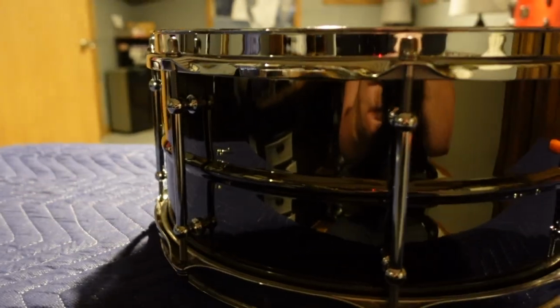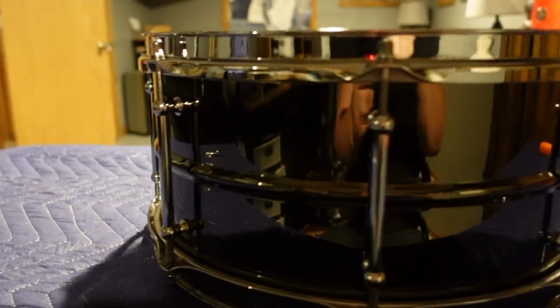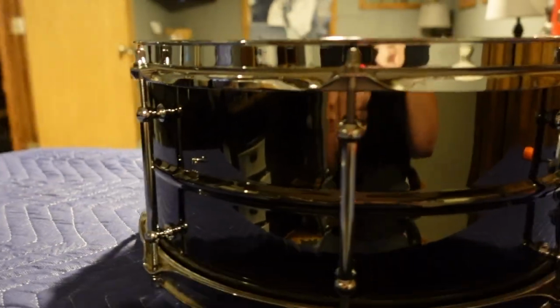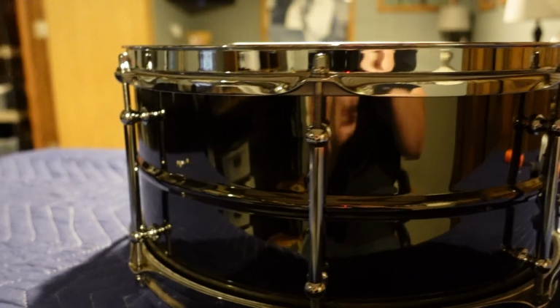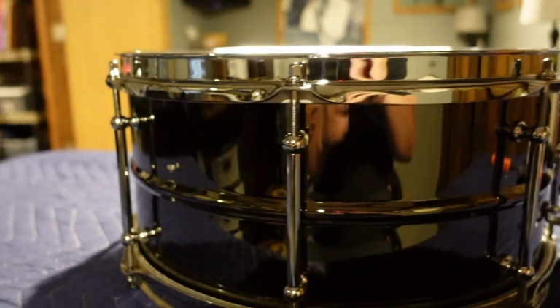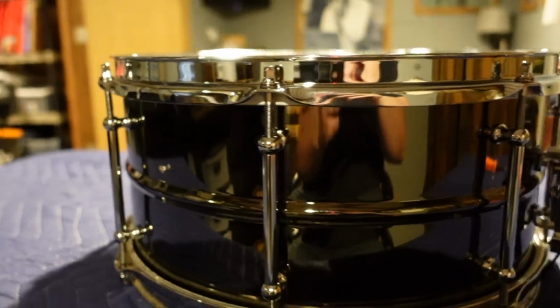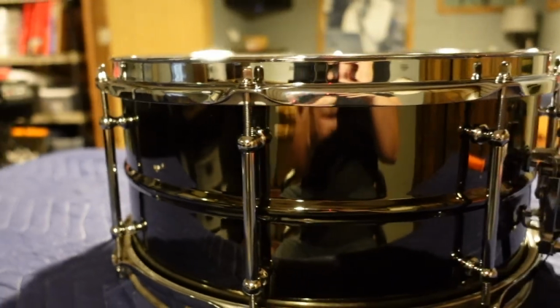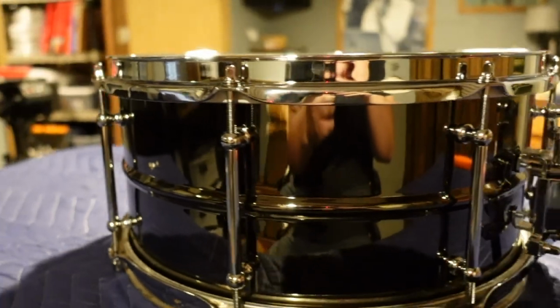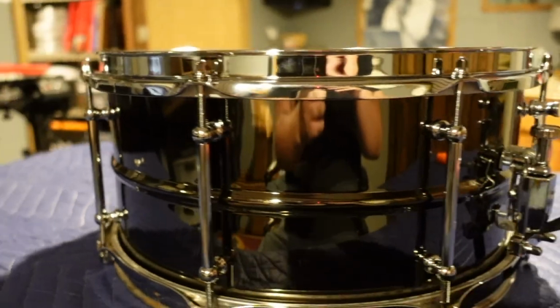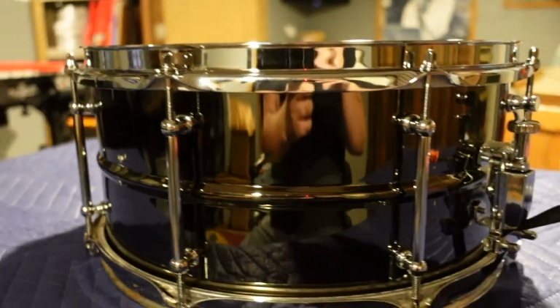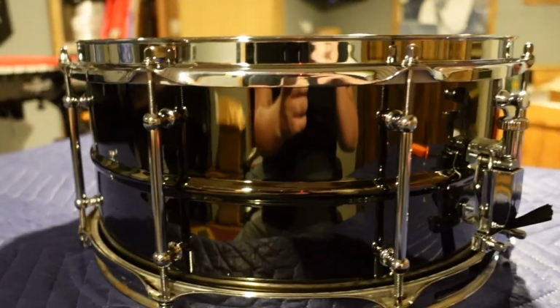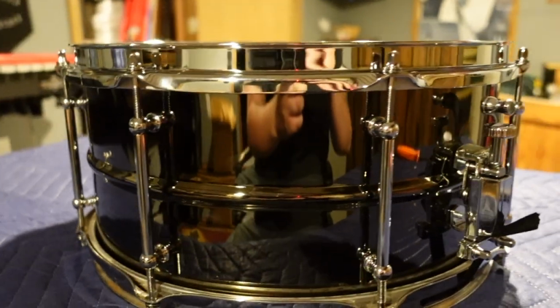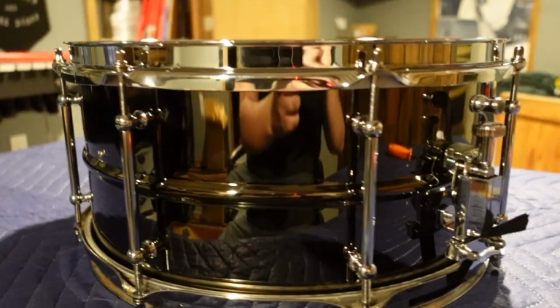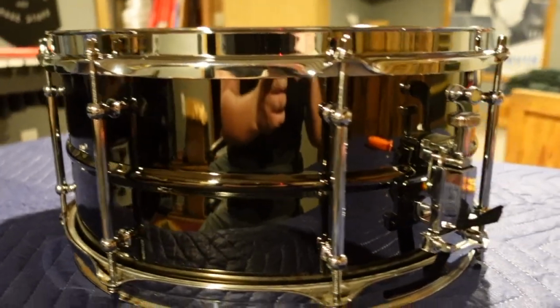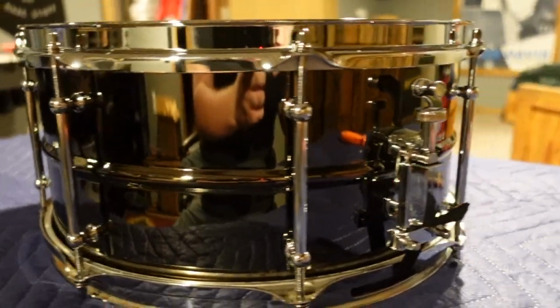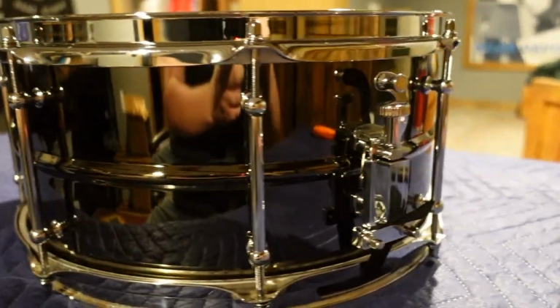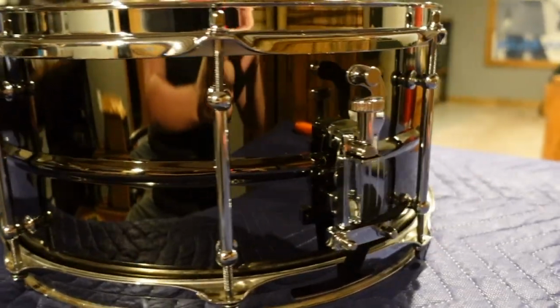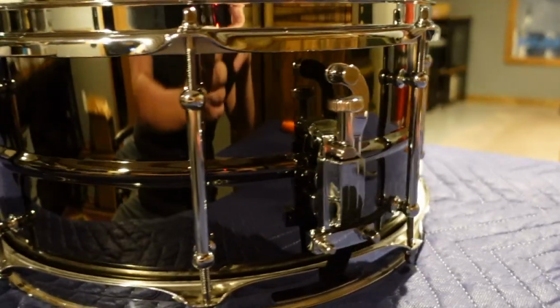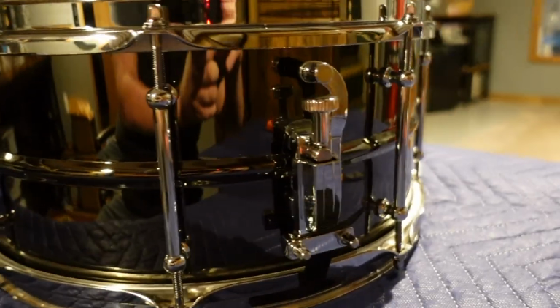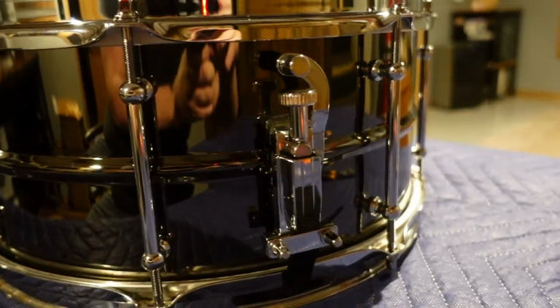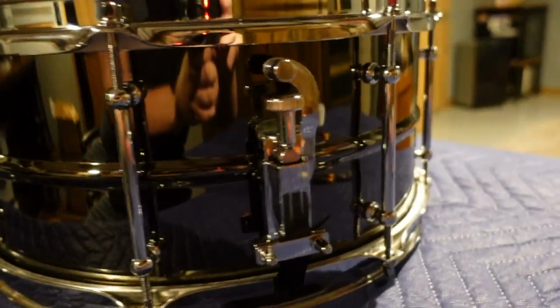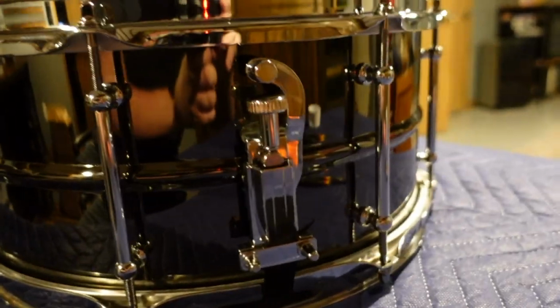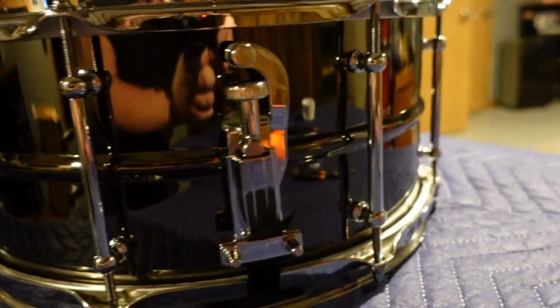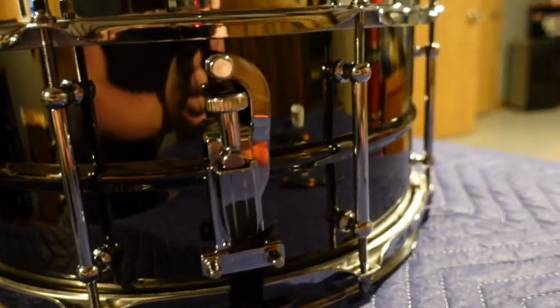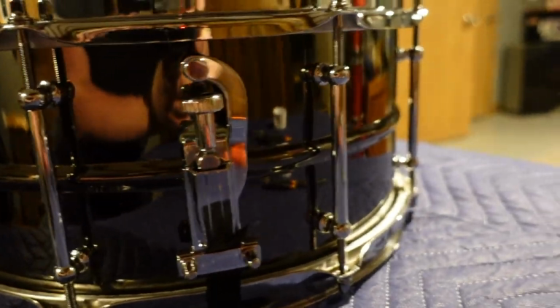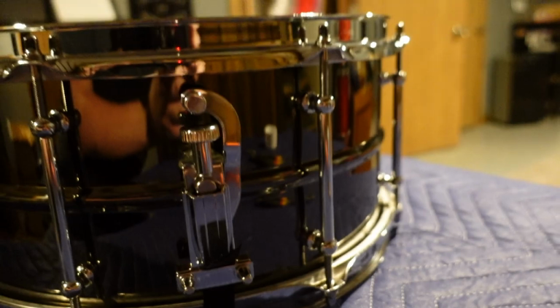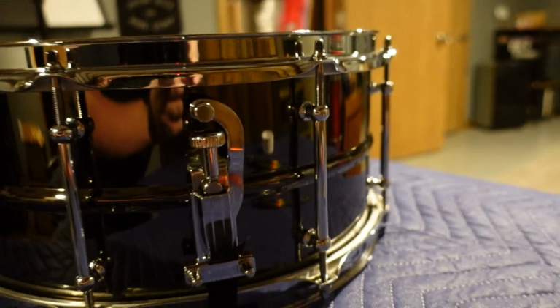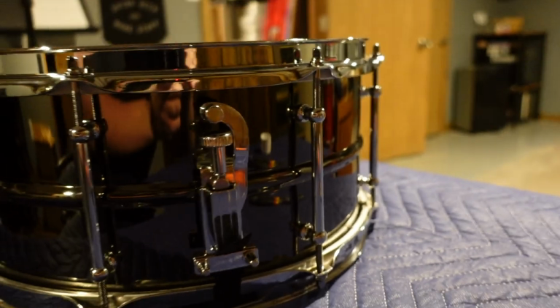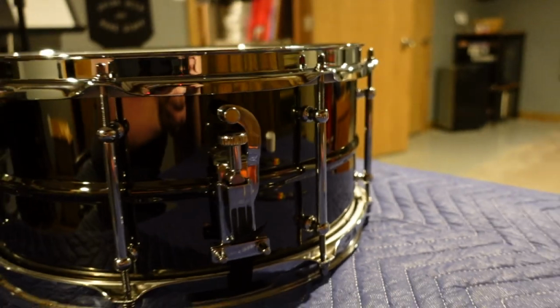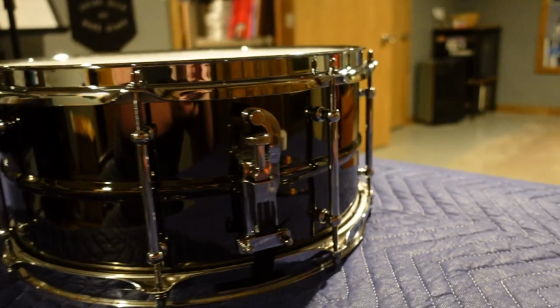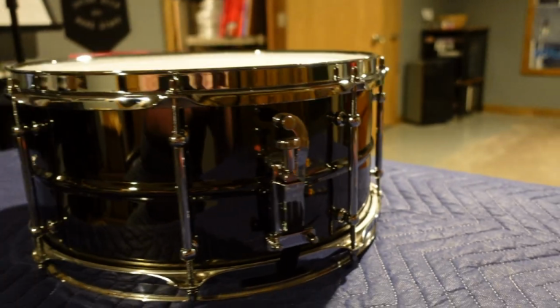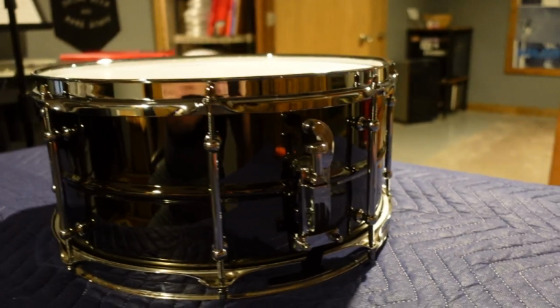With that, the drum is ready to be played. I've included some sound samples at three different tuning ranges, and after that I'll give you my thoughts on this drum before ending this video.